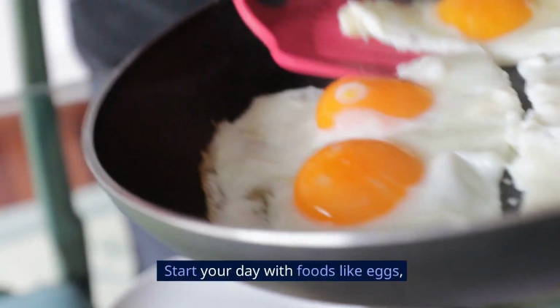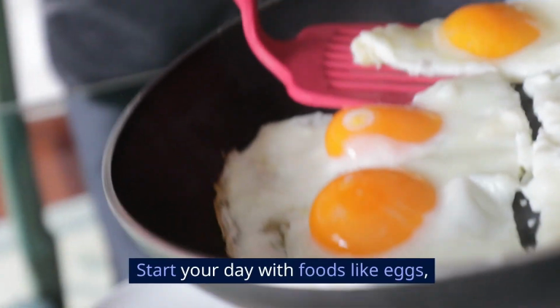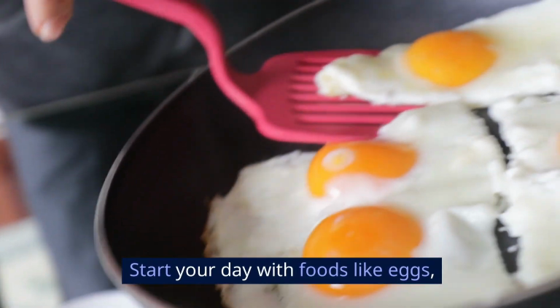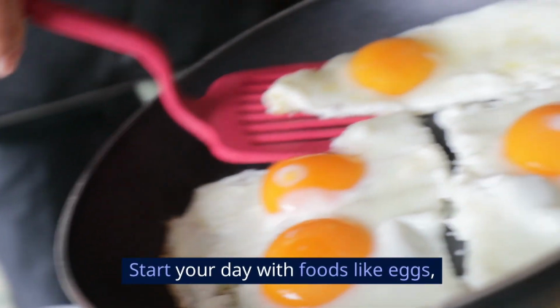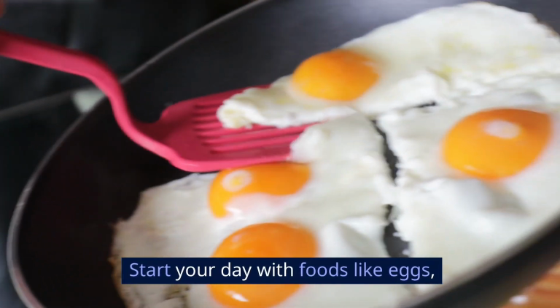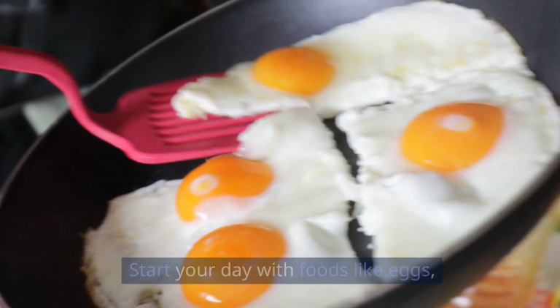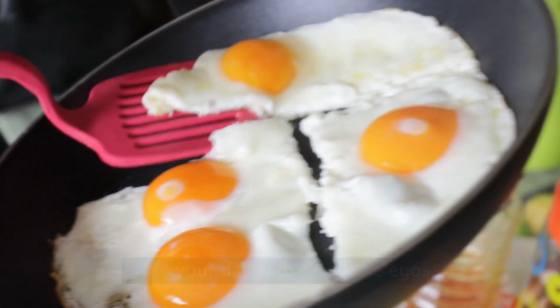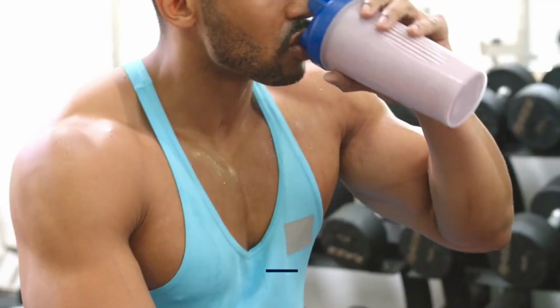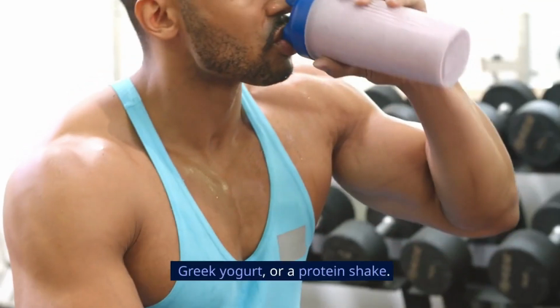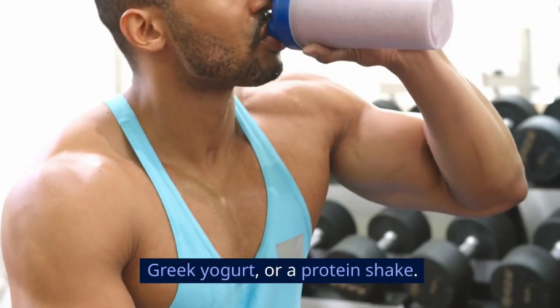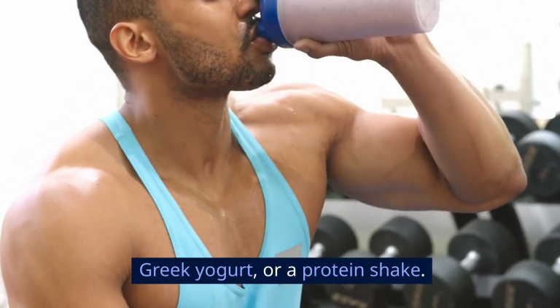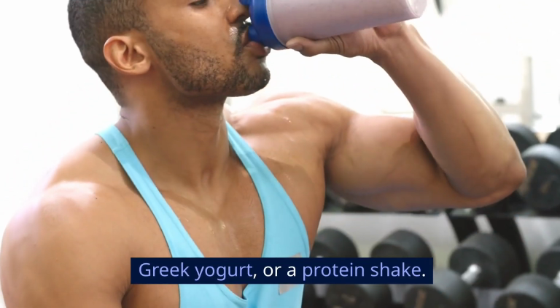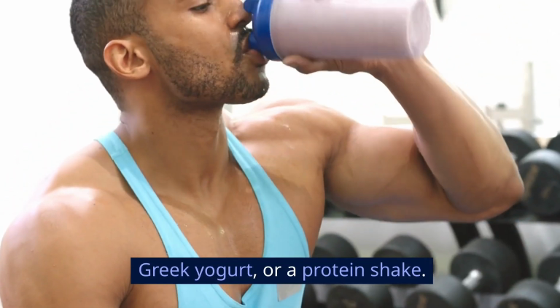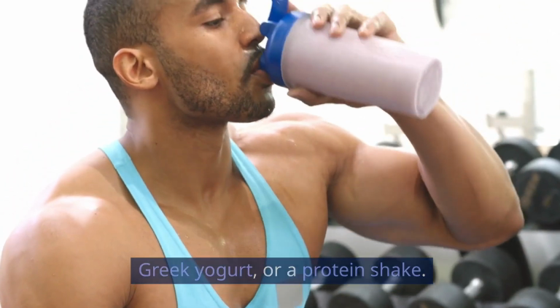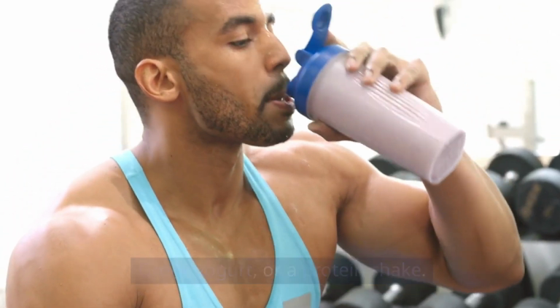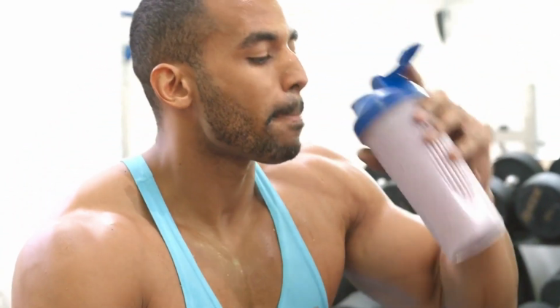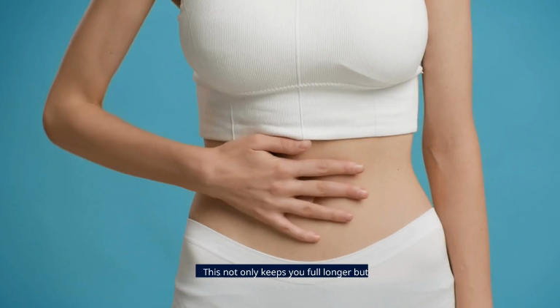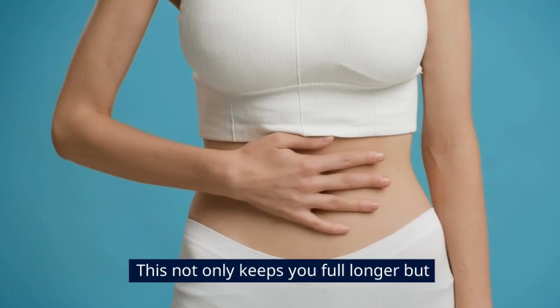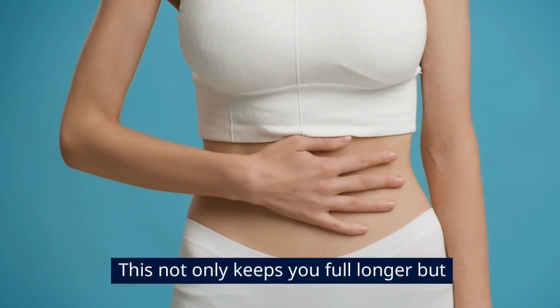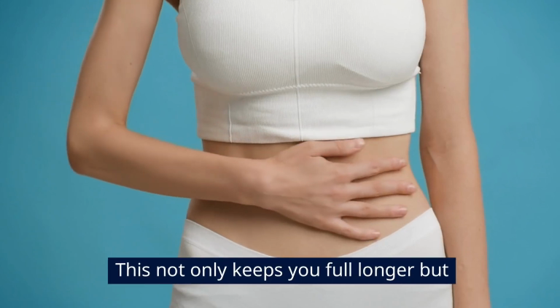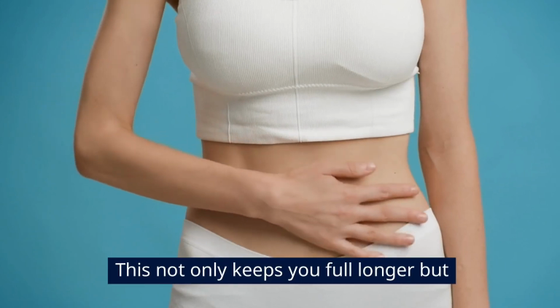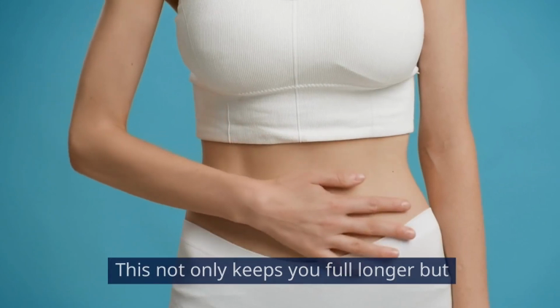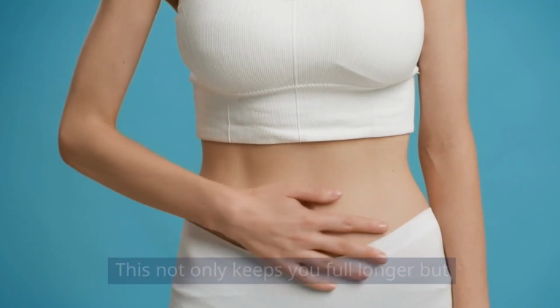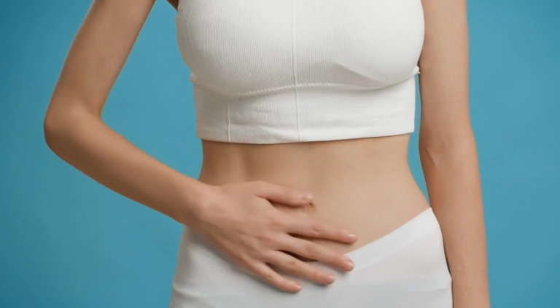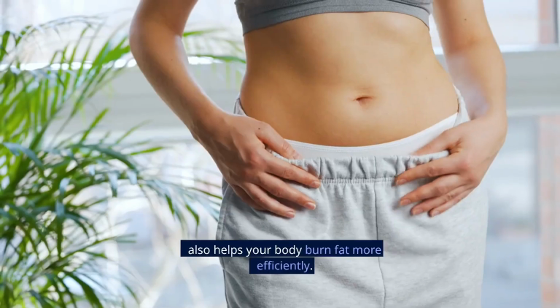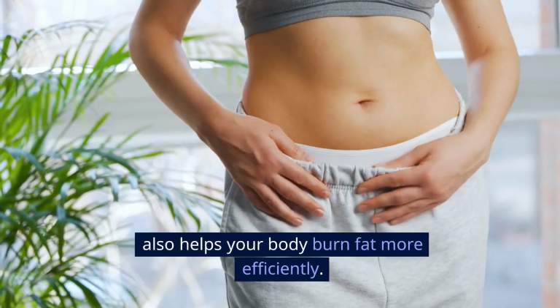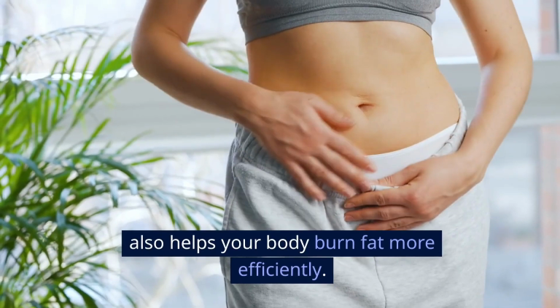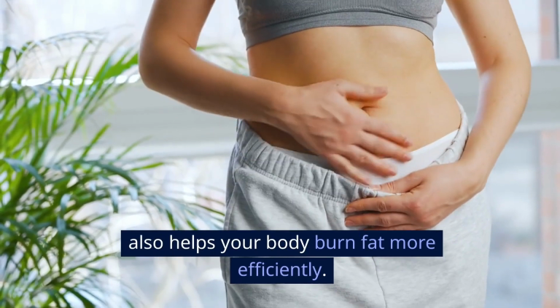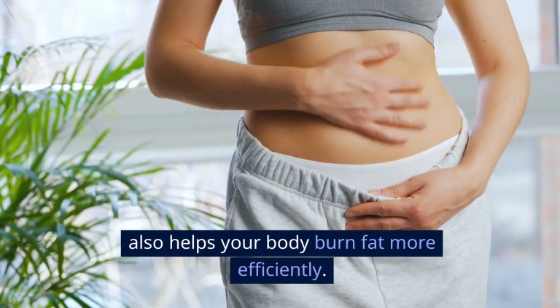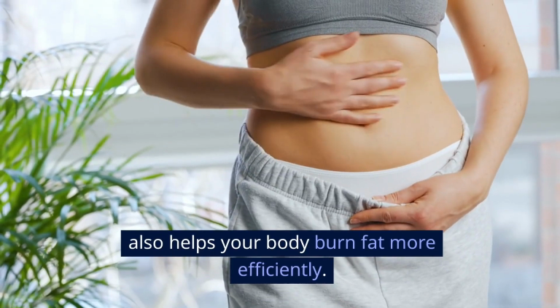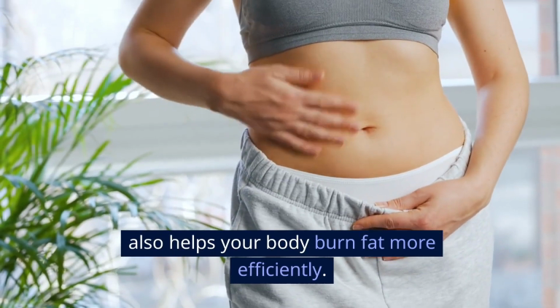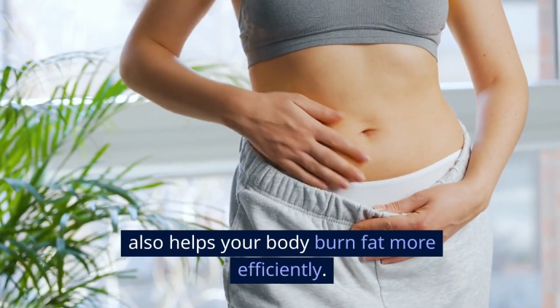Start your day with foods like eggs, Greek yogurt, or a protein shake. This not only keeps you full longer, but also helps your body burn fat more efficiently.